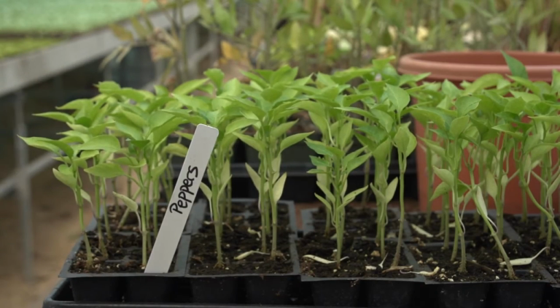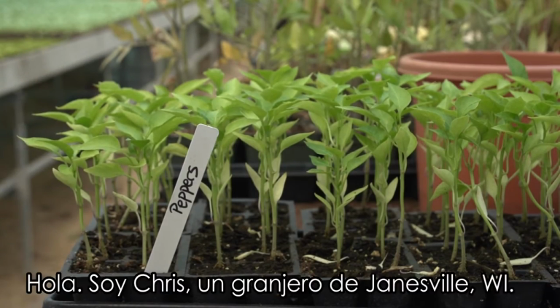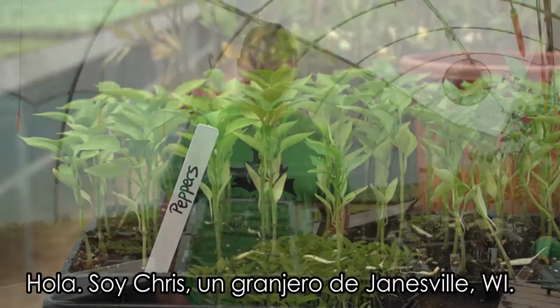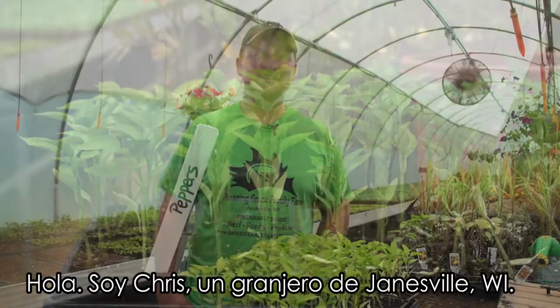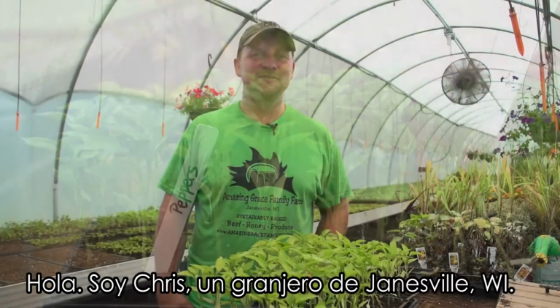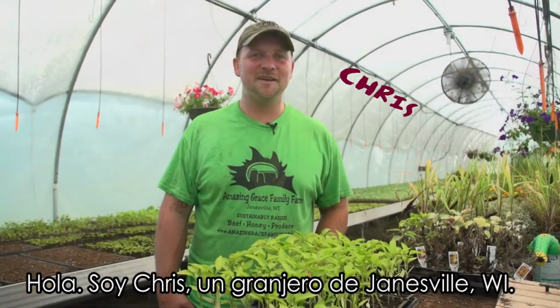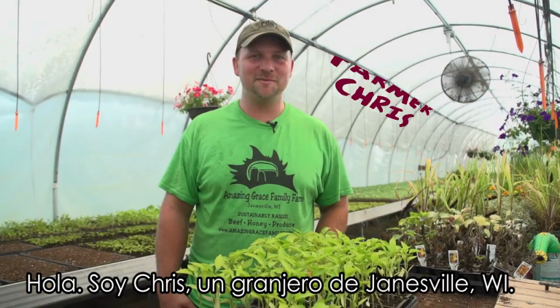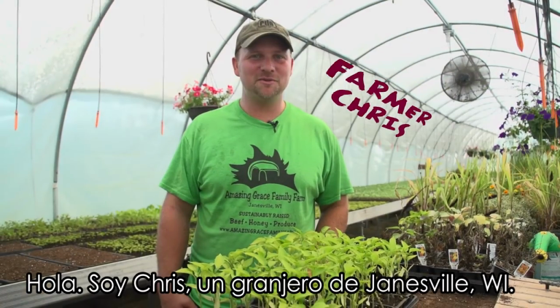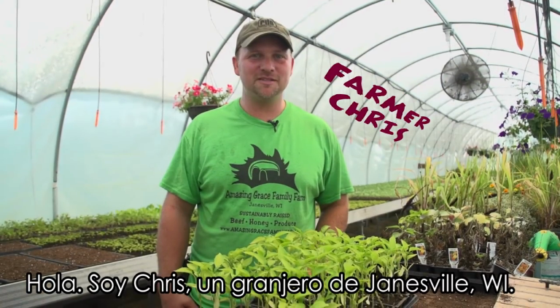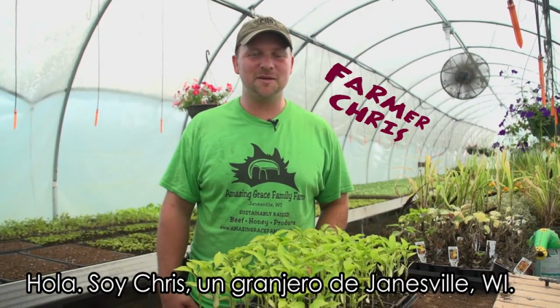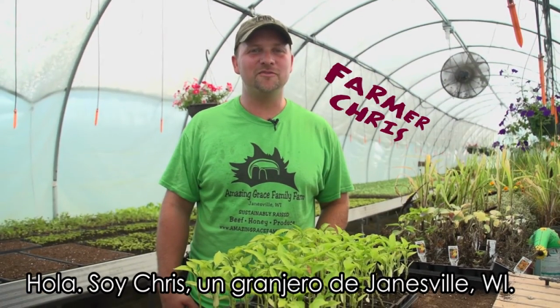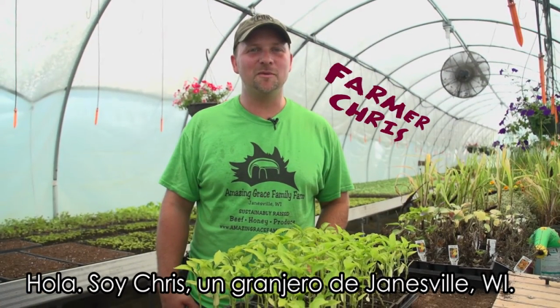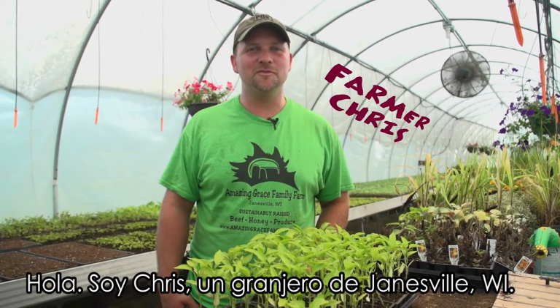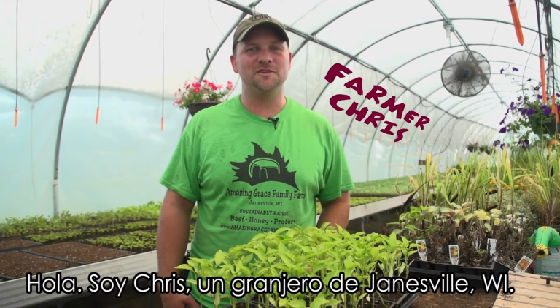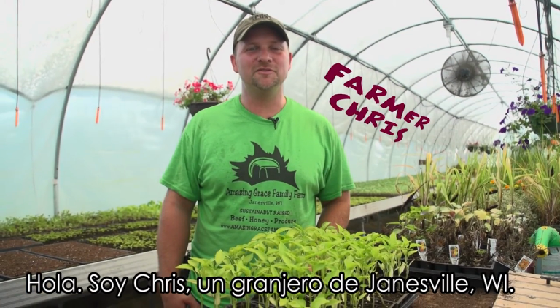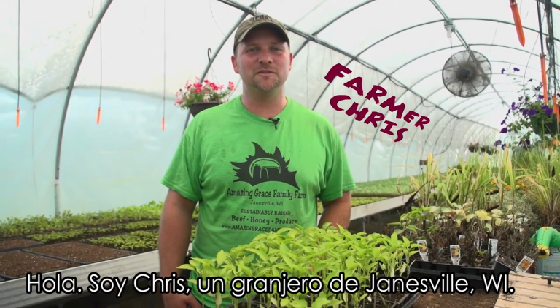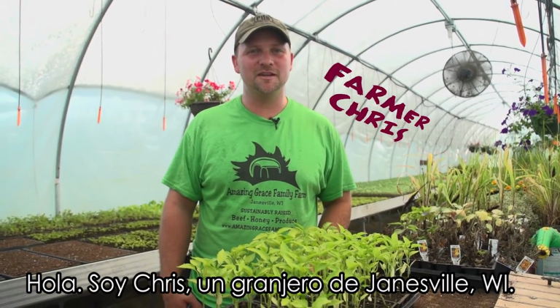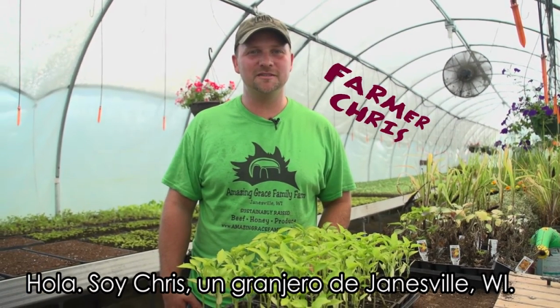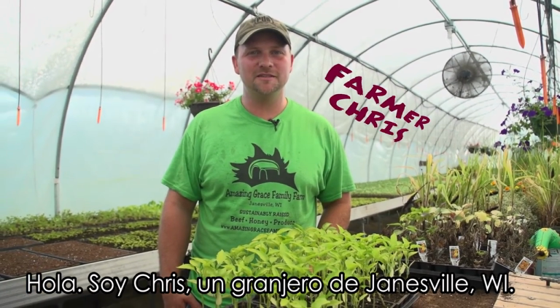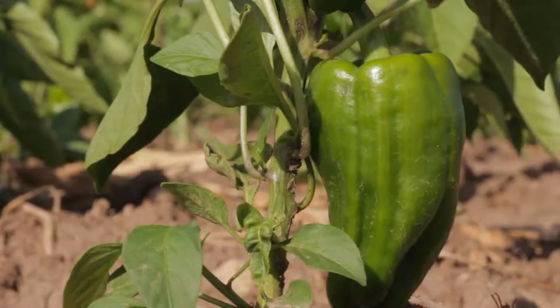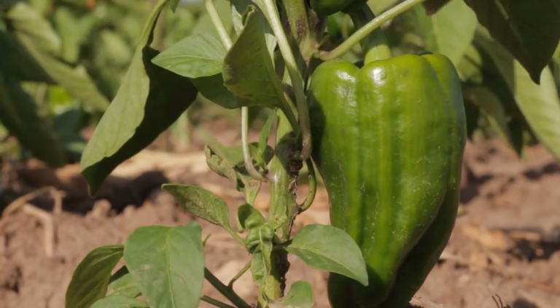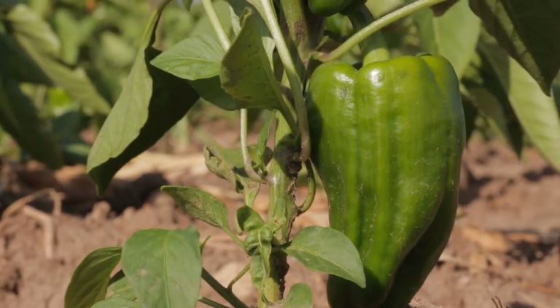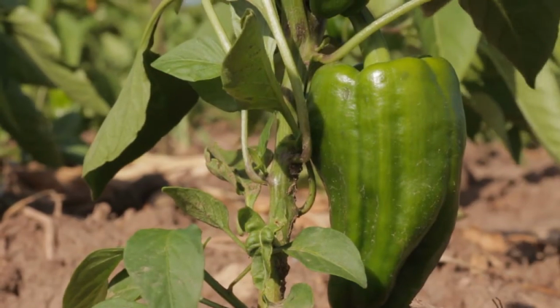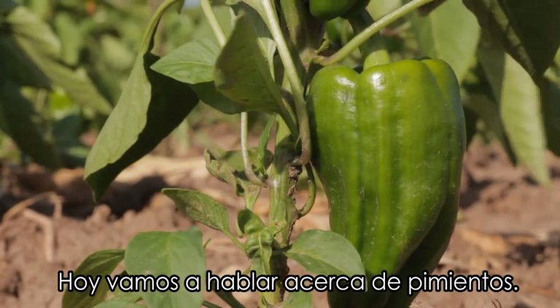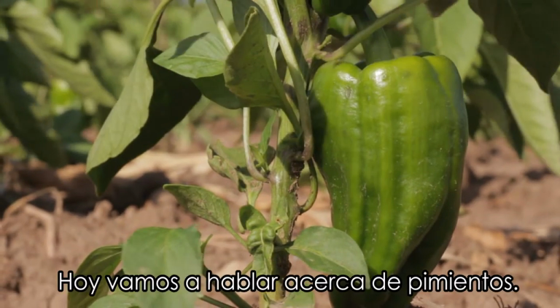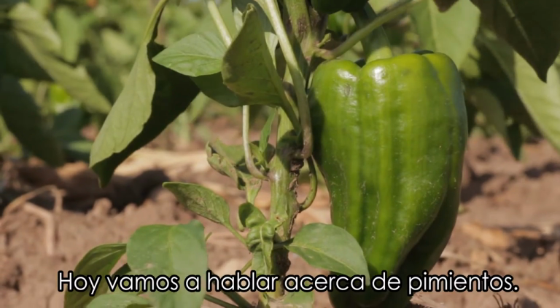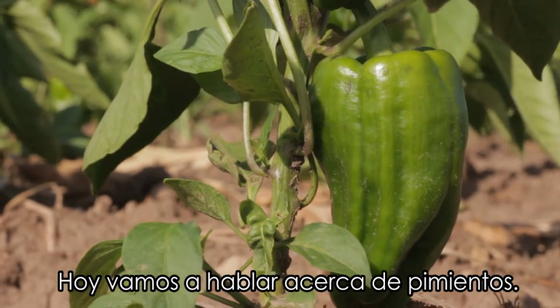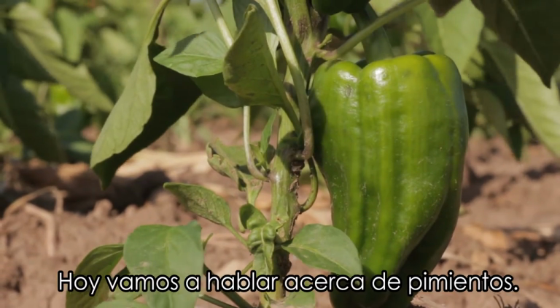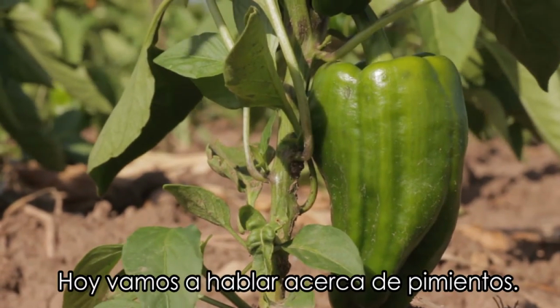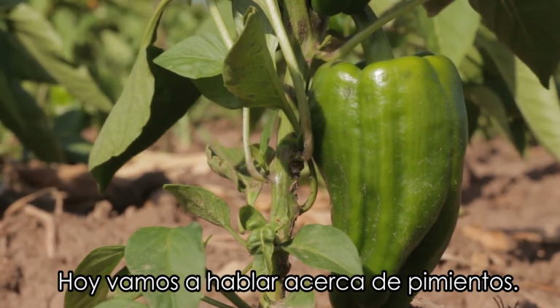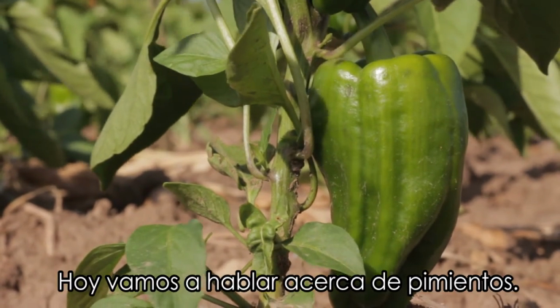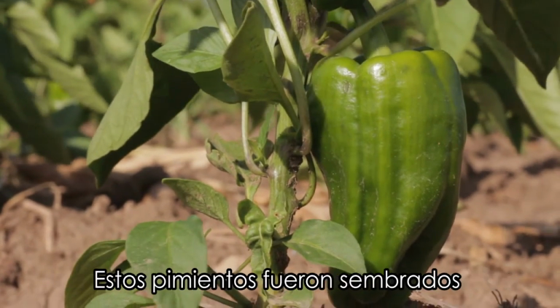Hi kids, my name is Chris and I'm a farmer from Janesville, Wisconsin, and today we're talking about bell peppers.